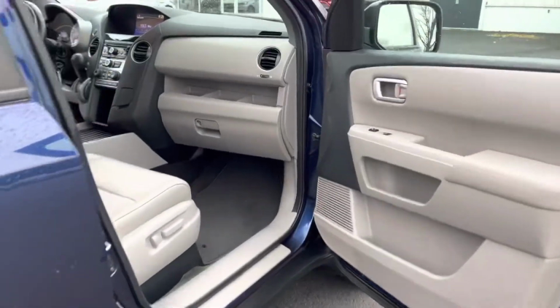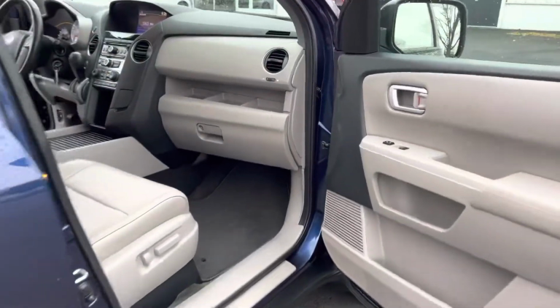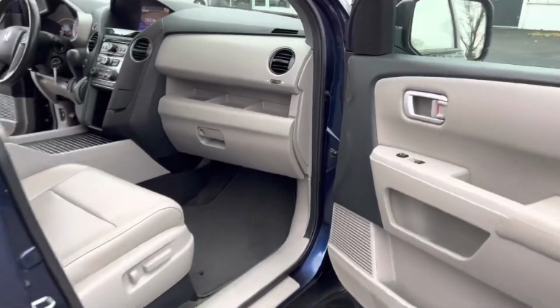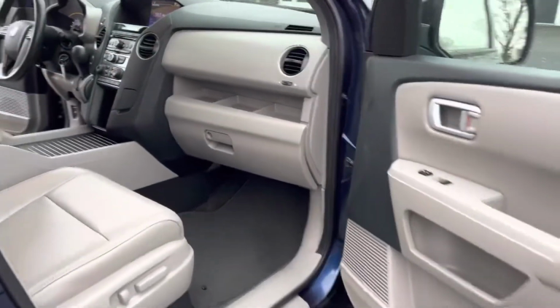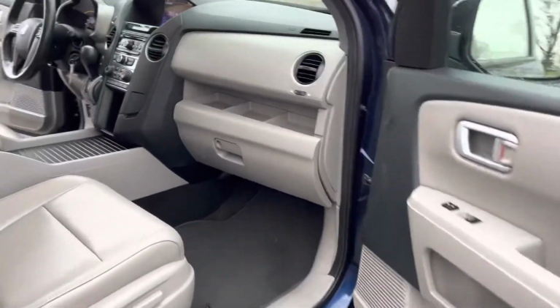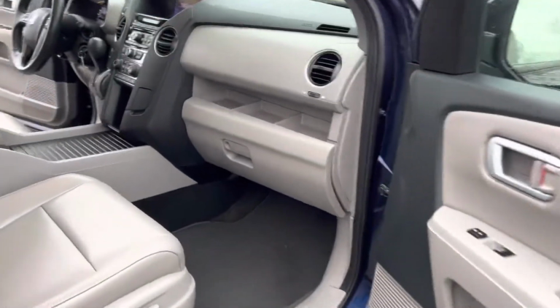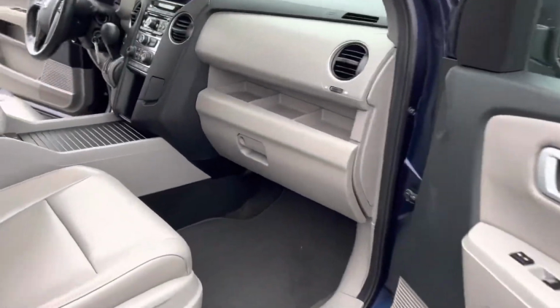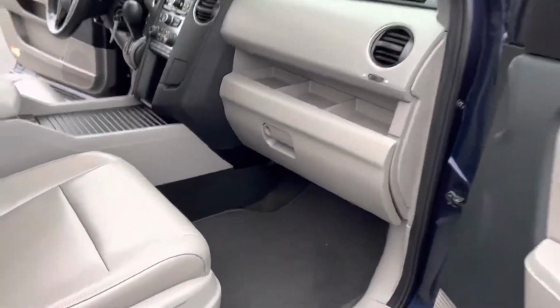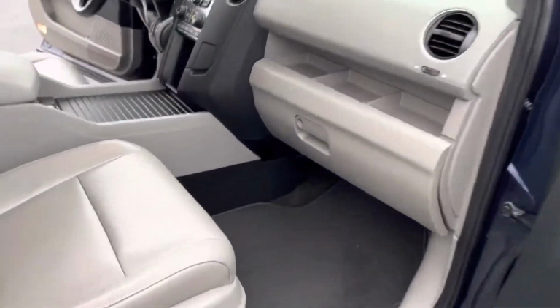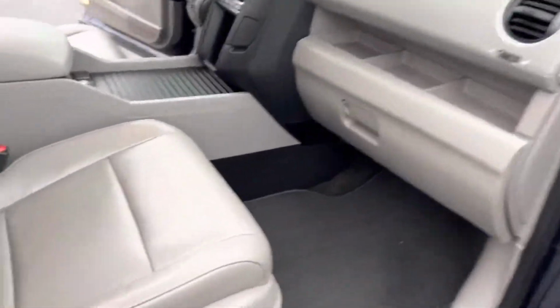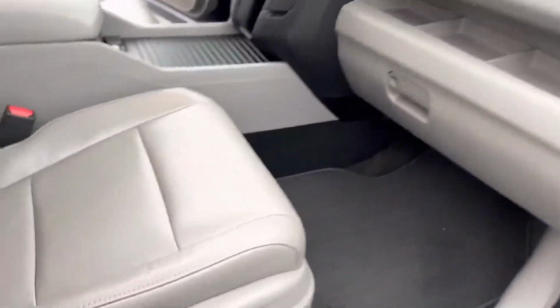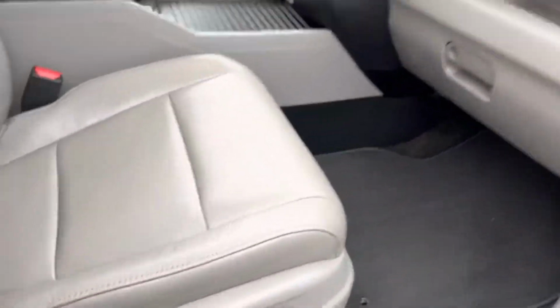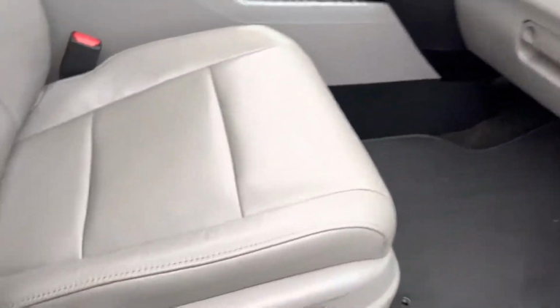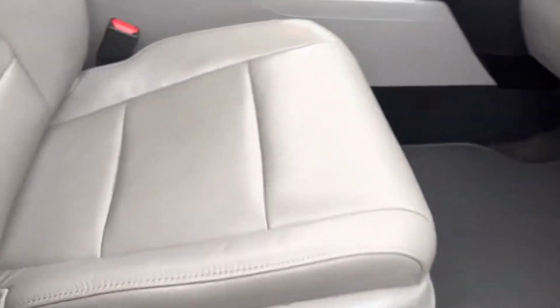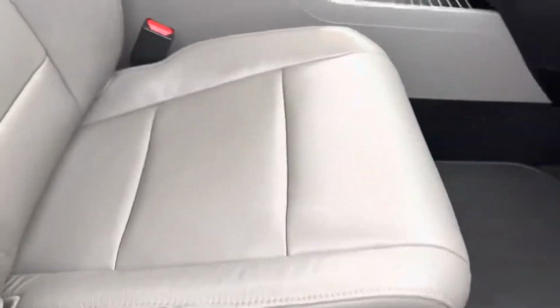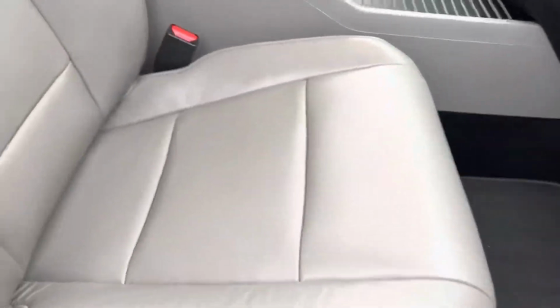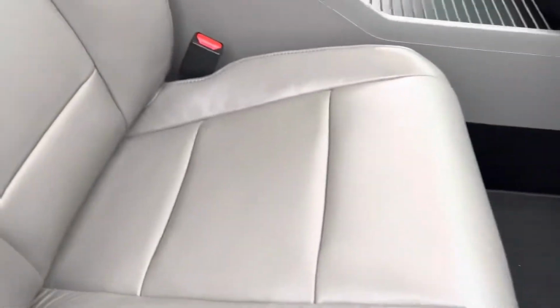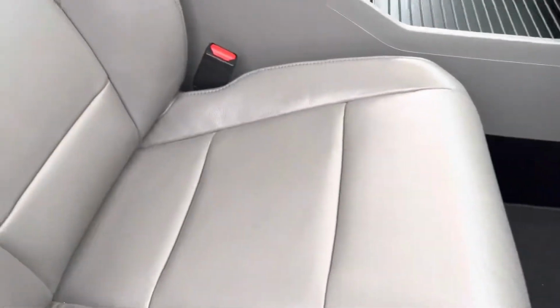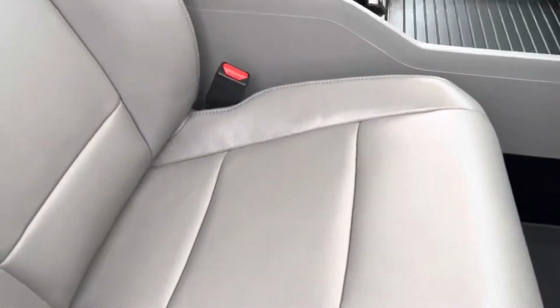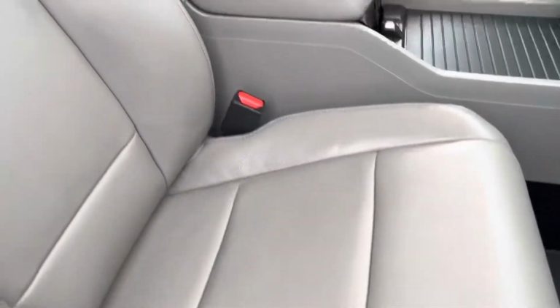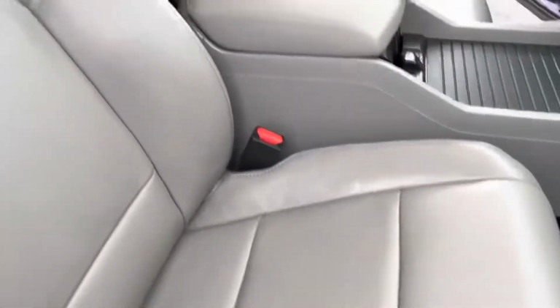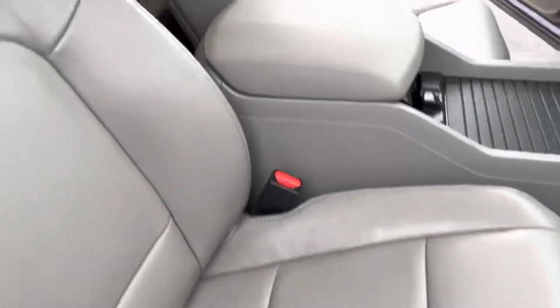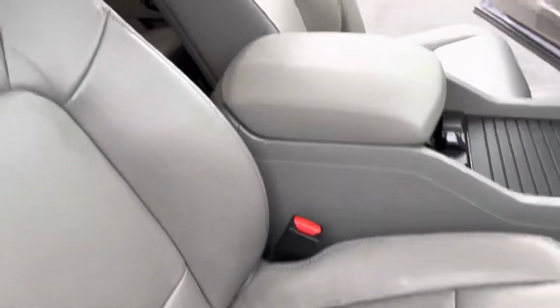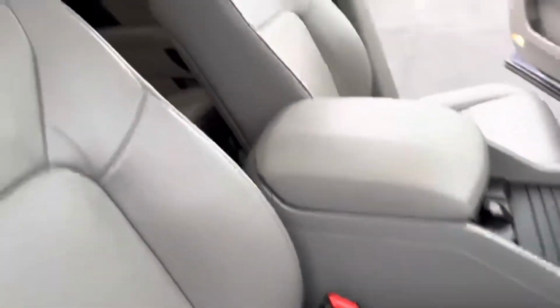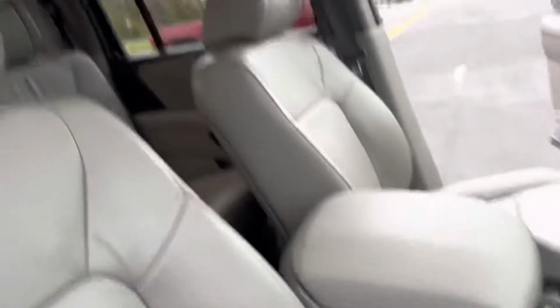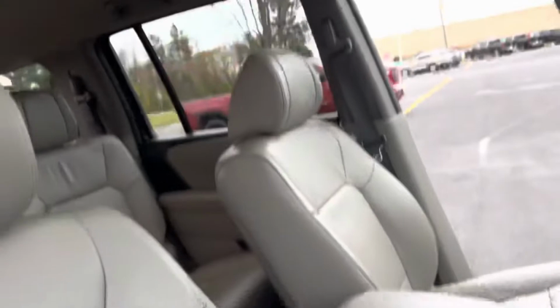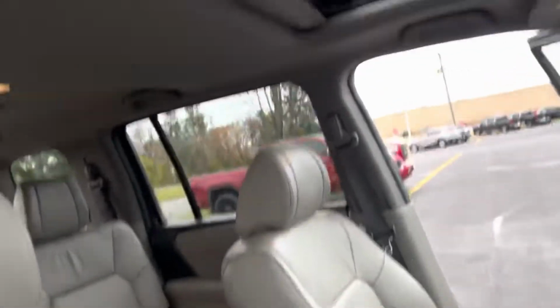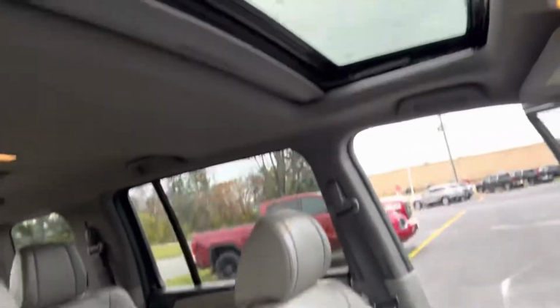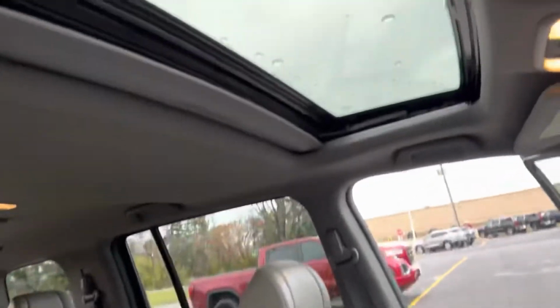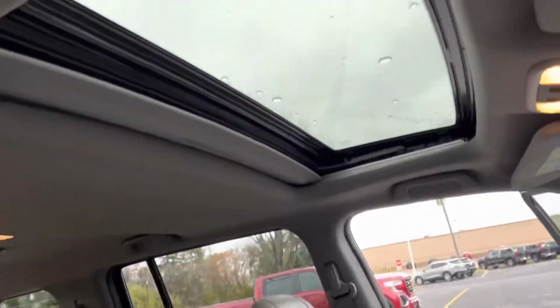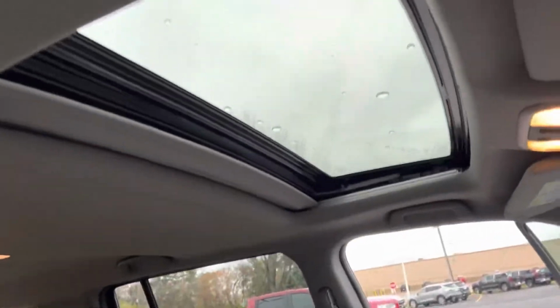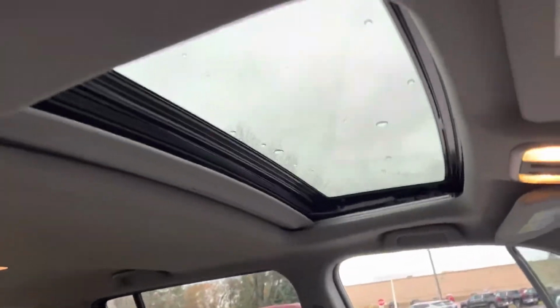Plenty of storage up front here. It's got nice leather seats and a sunroof.